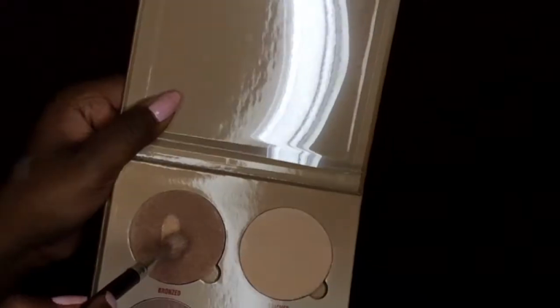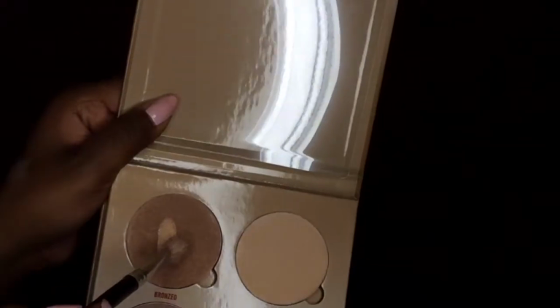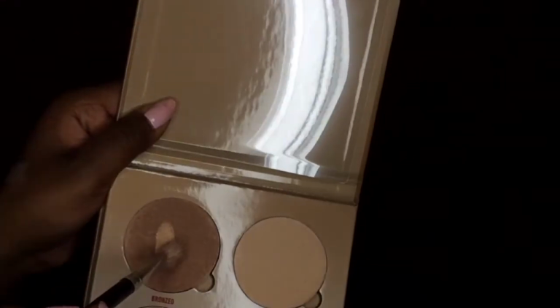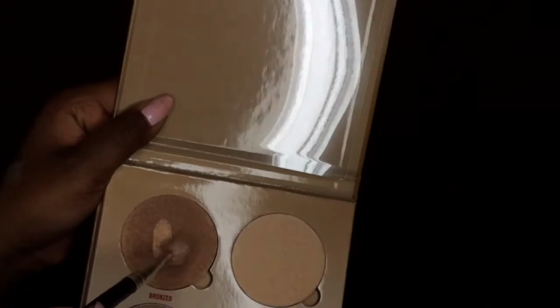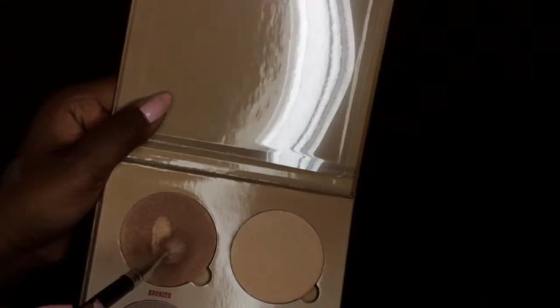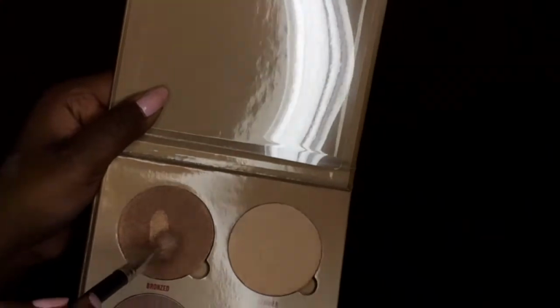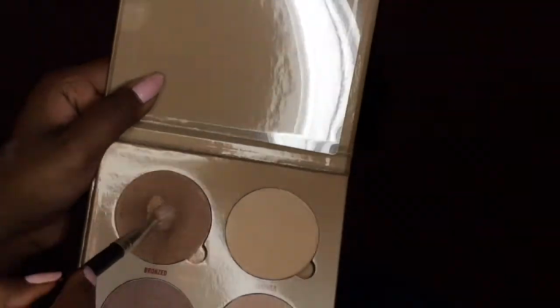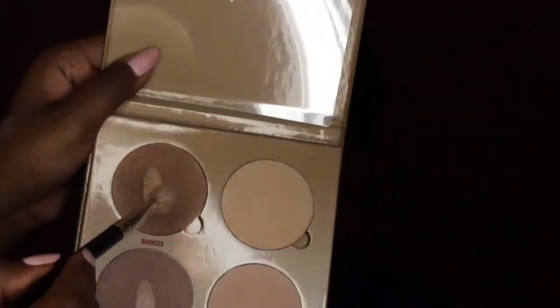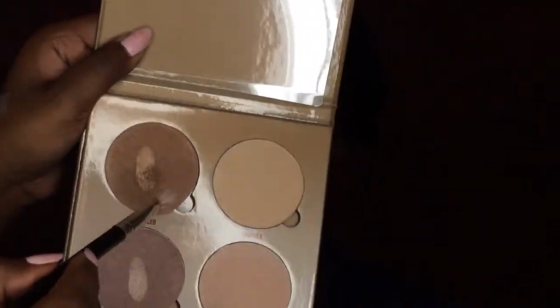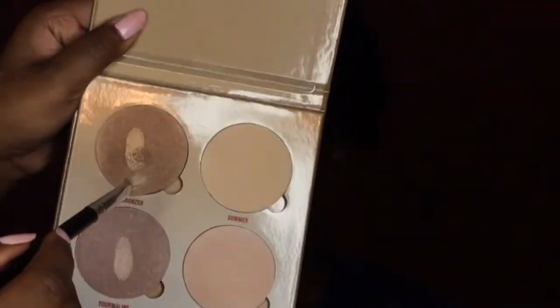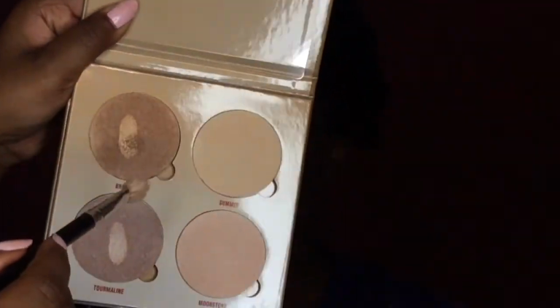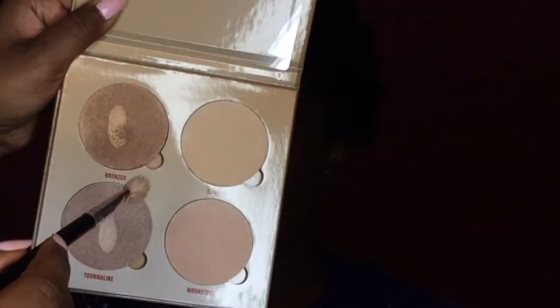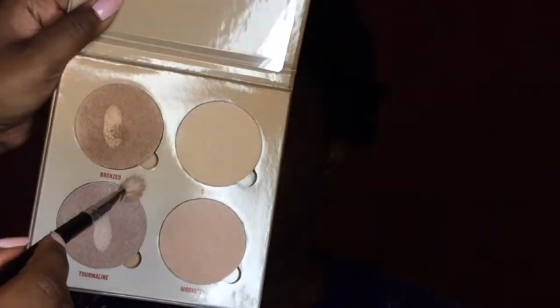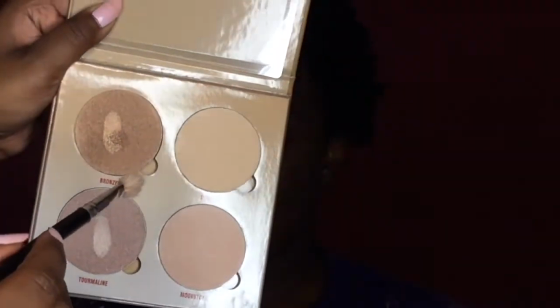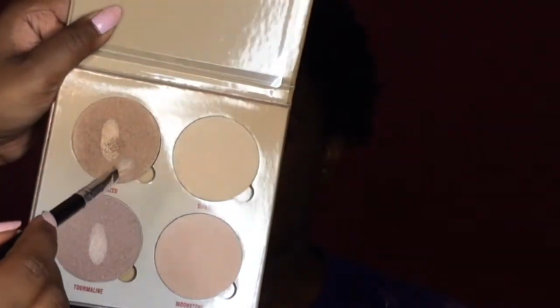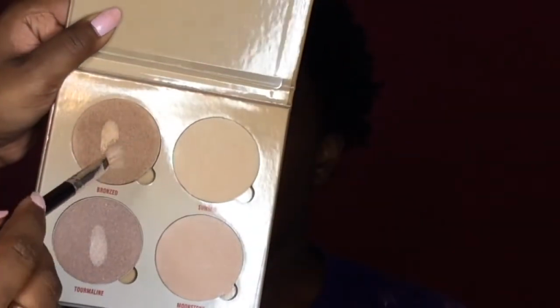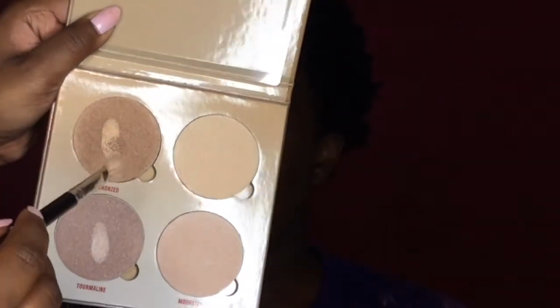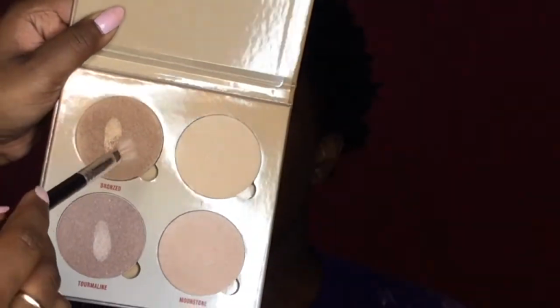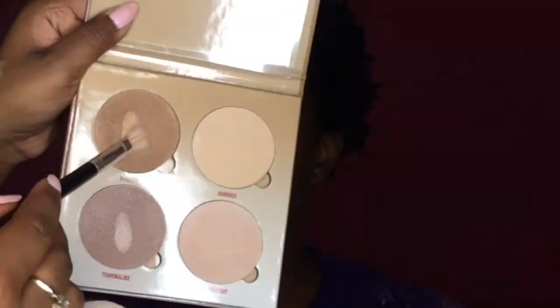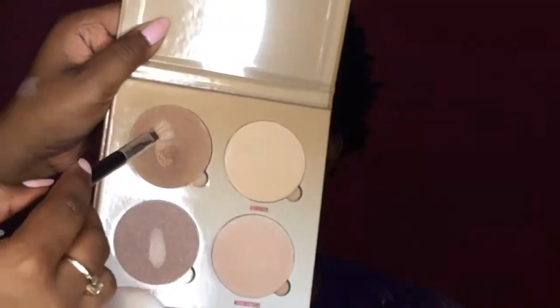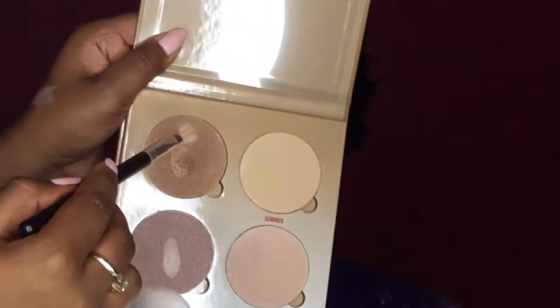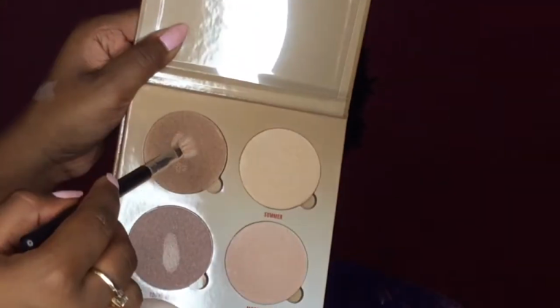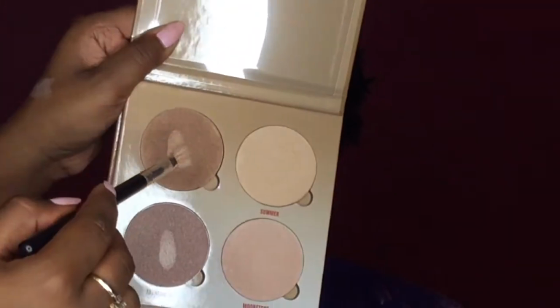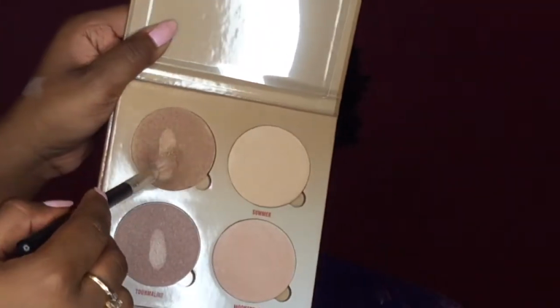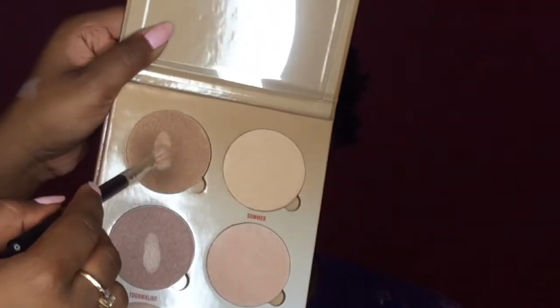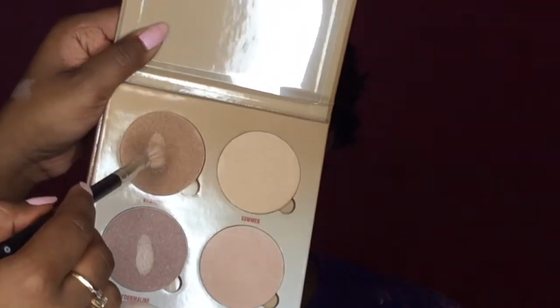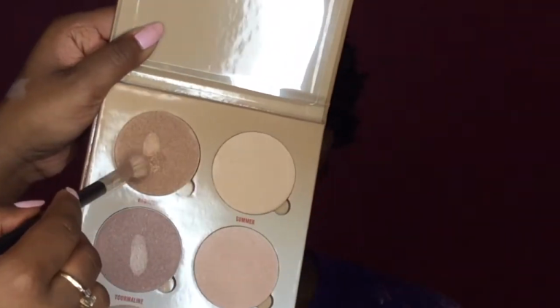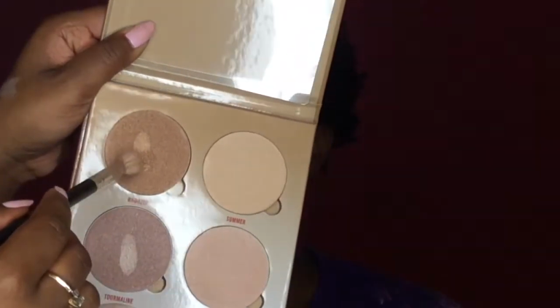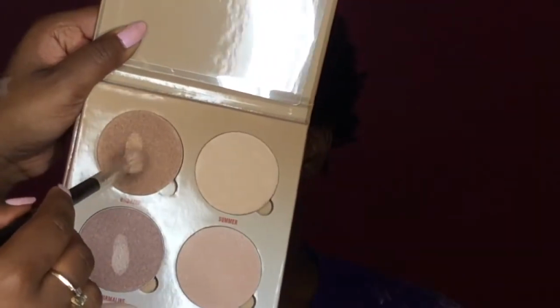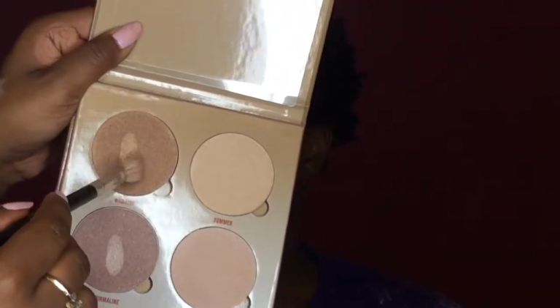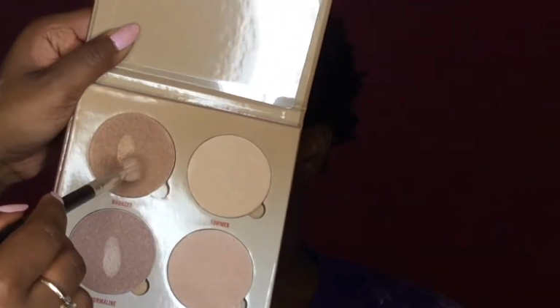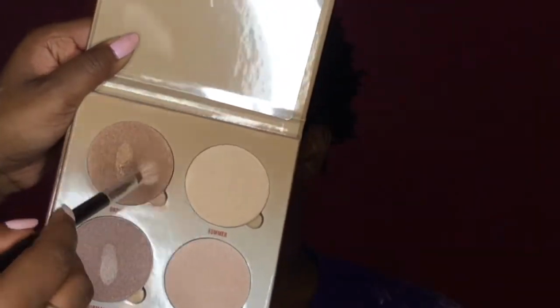Now for her highlight, I'm going to take the Anastasia Beverly Hills Sun Dip Glow Kit and use Bronzed.